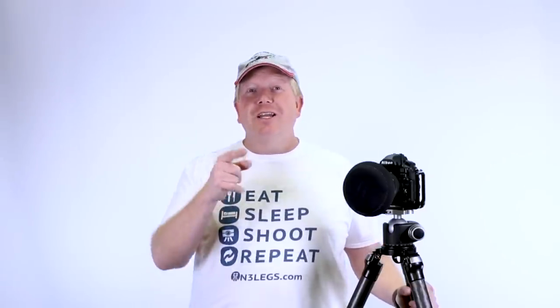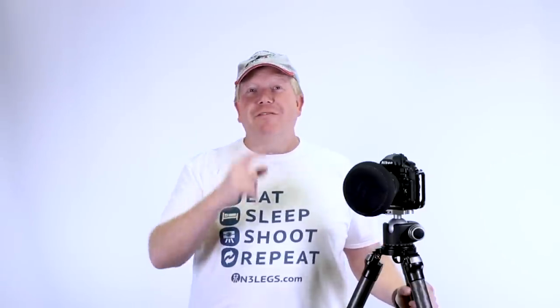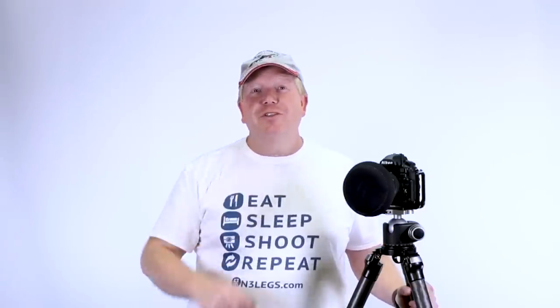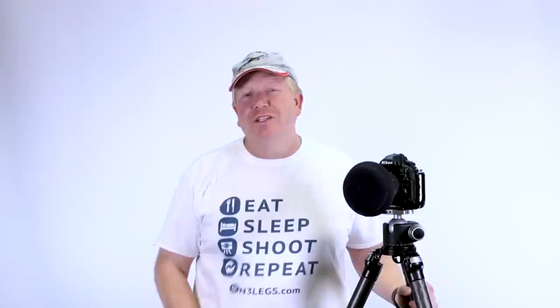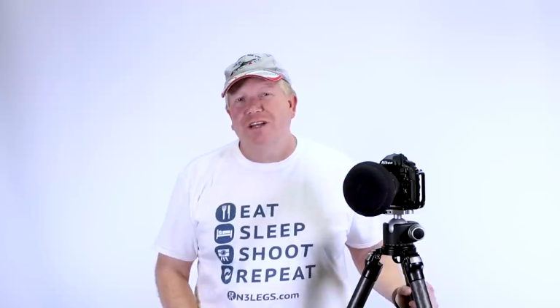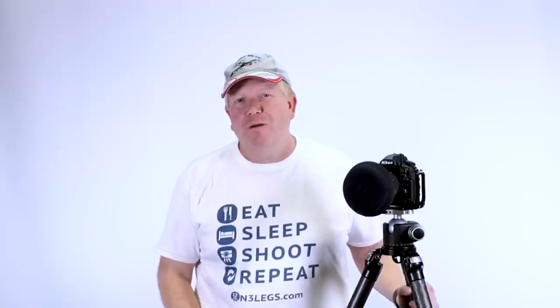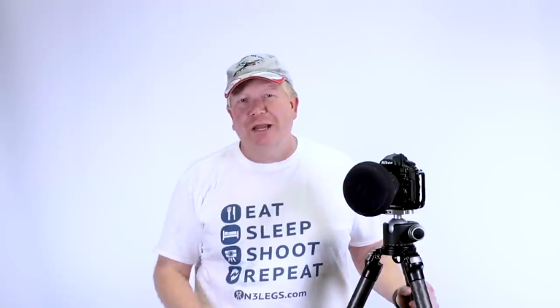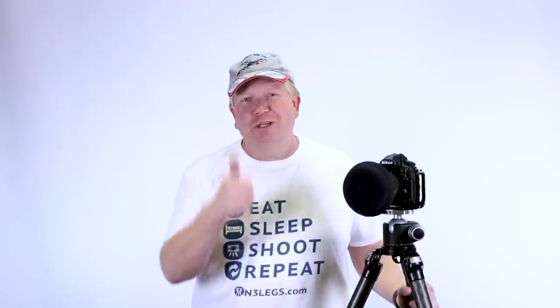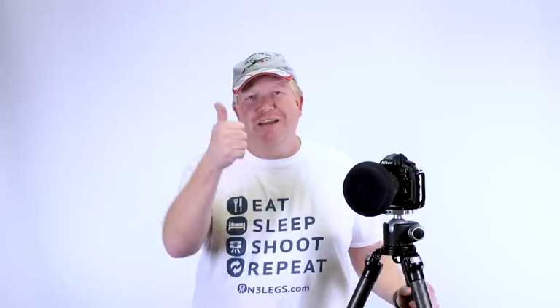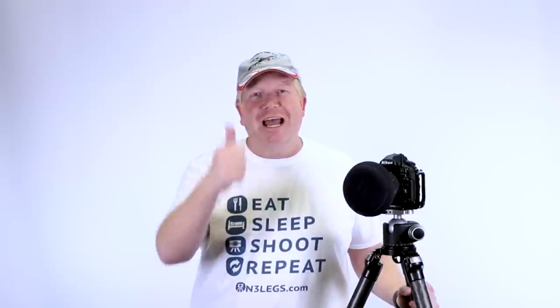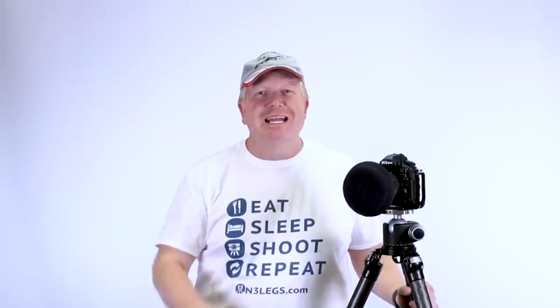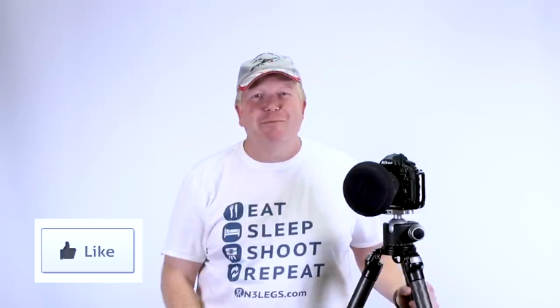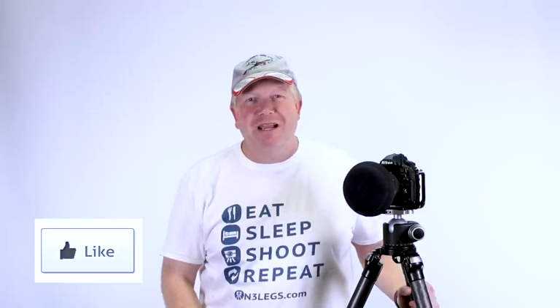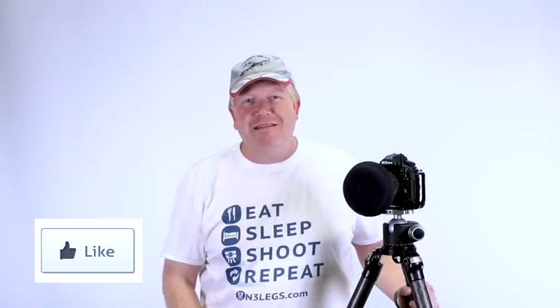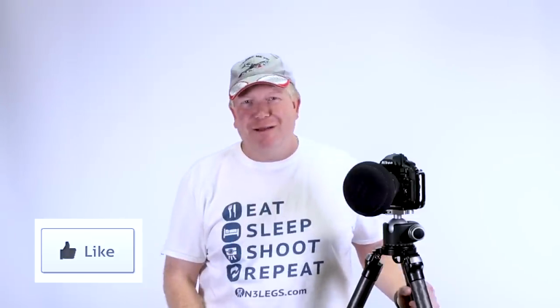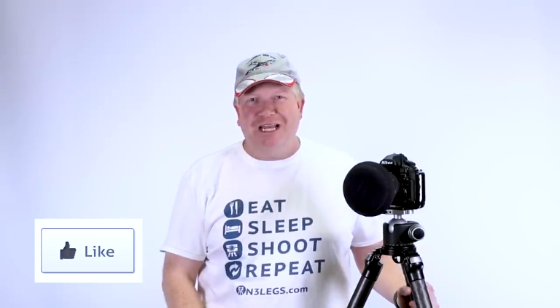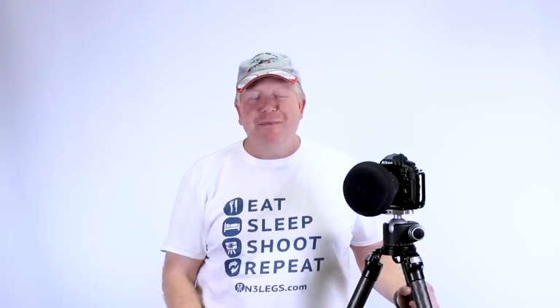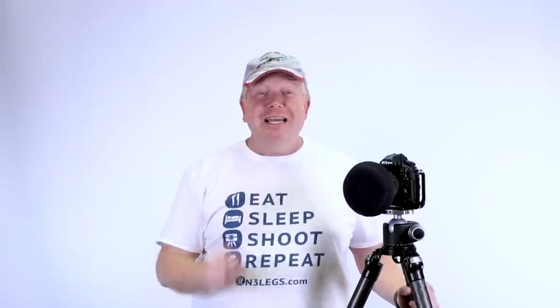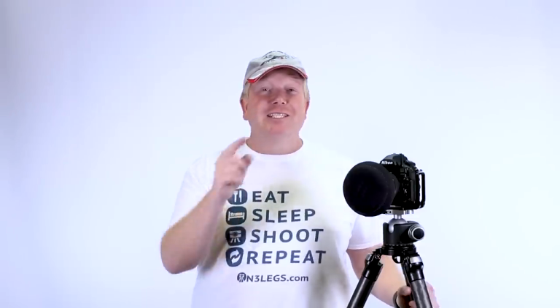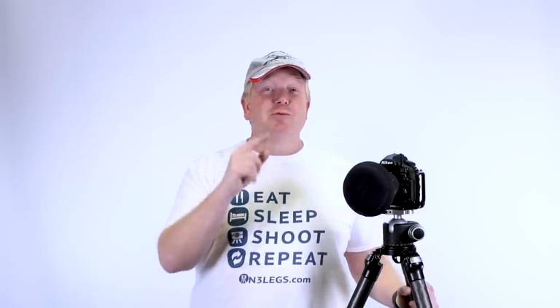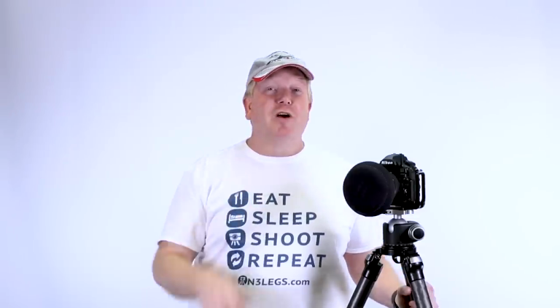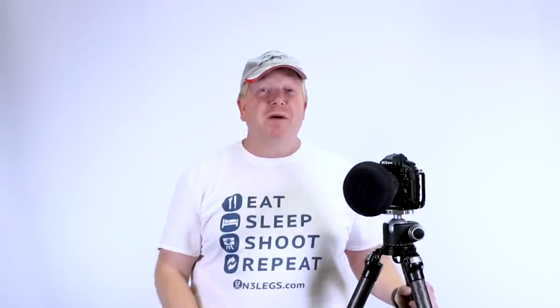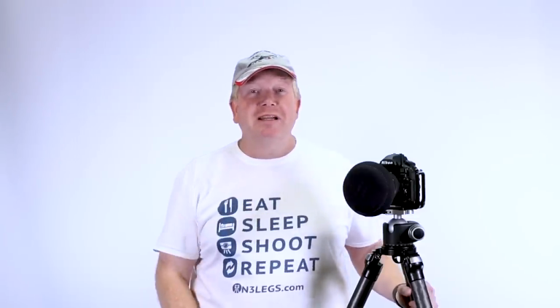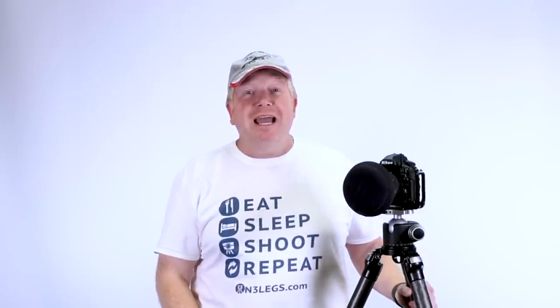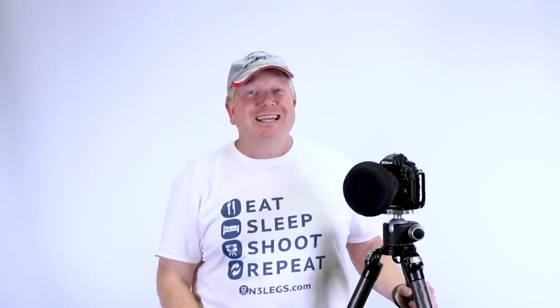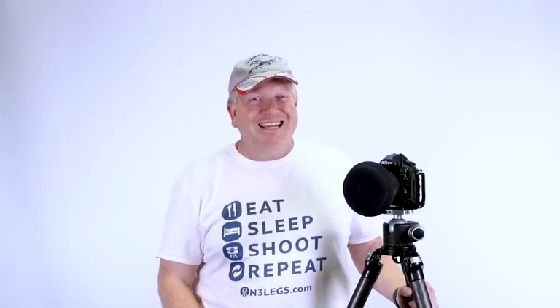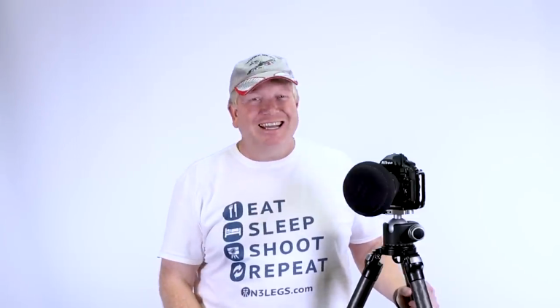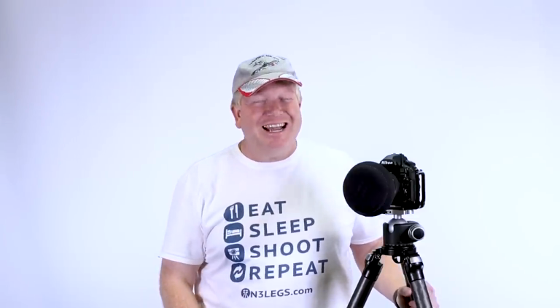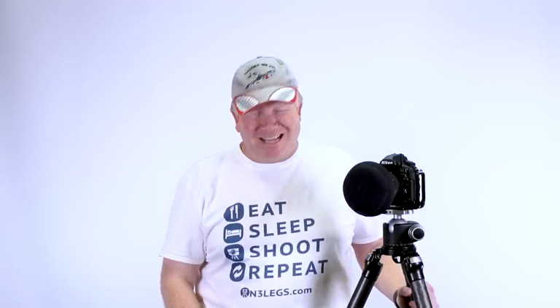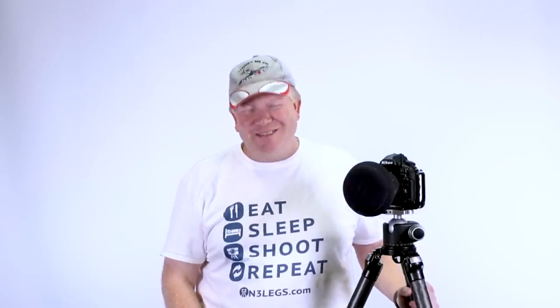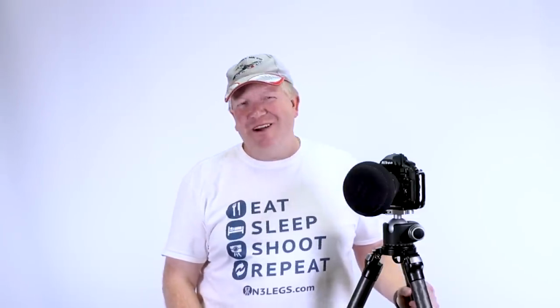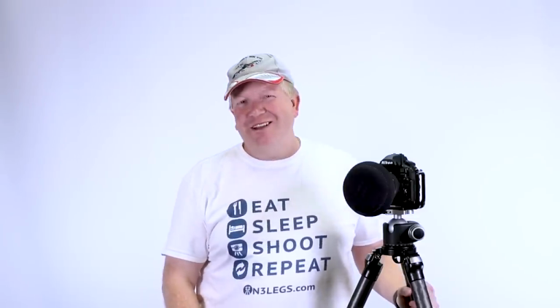If you've enjoyed the video, make sure you give it a big thumbs up, hit the subscribe button, and get out there and take some photos.